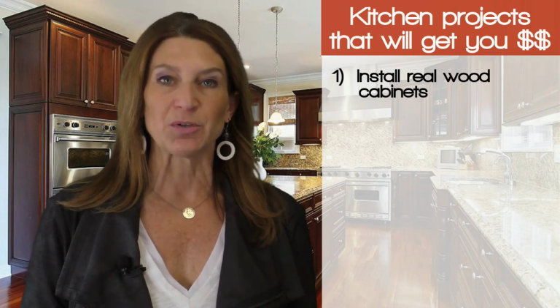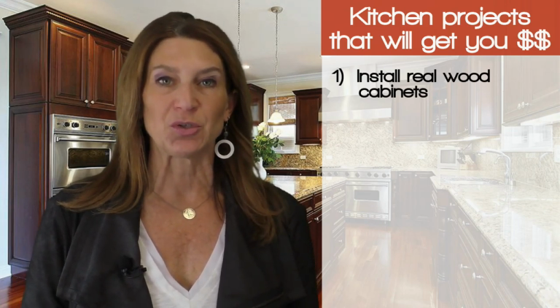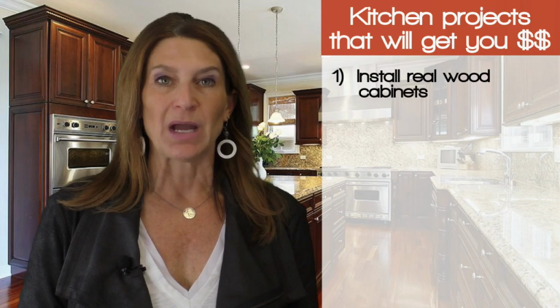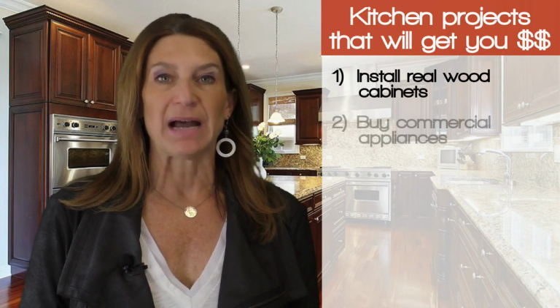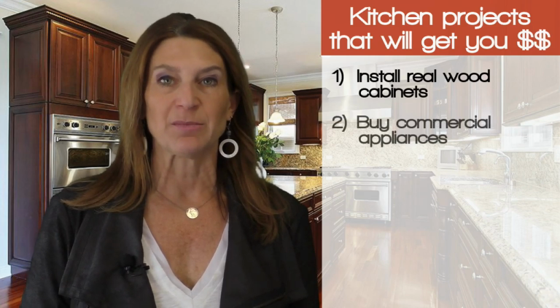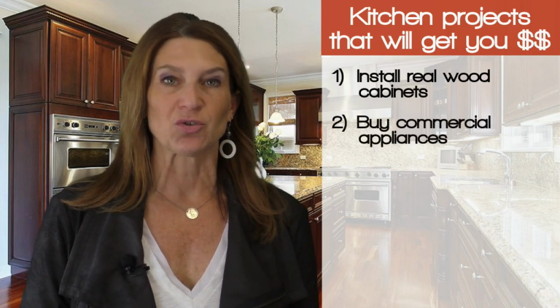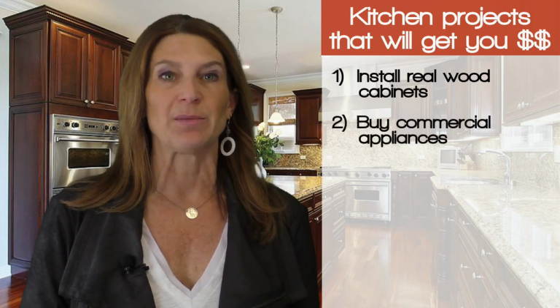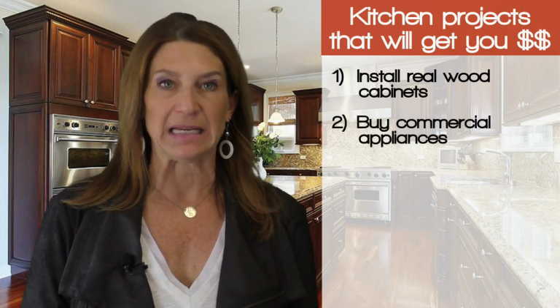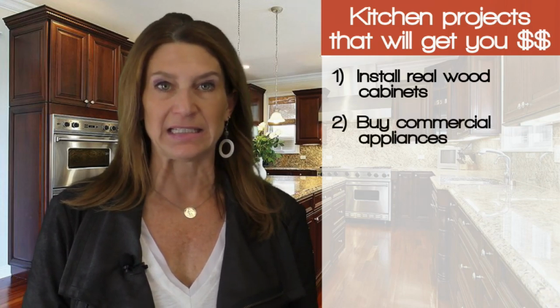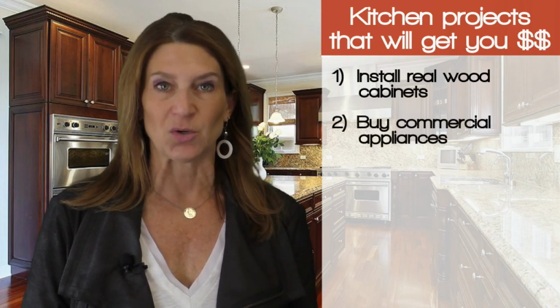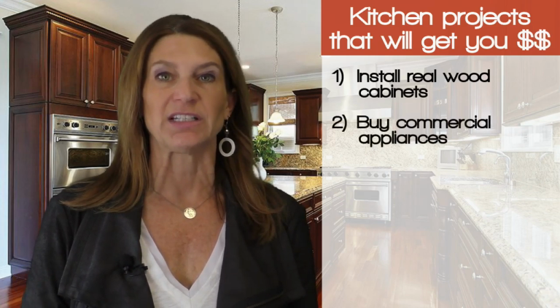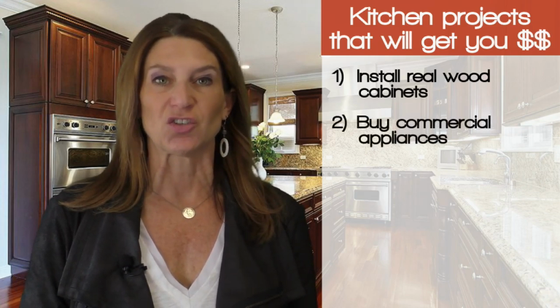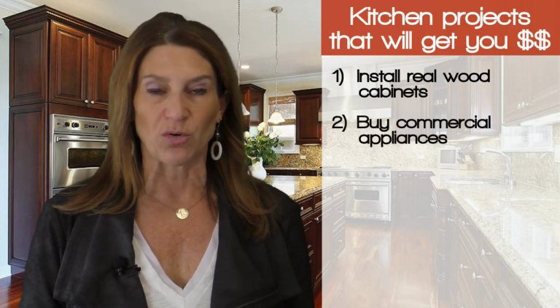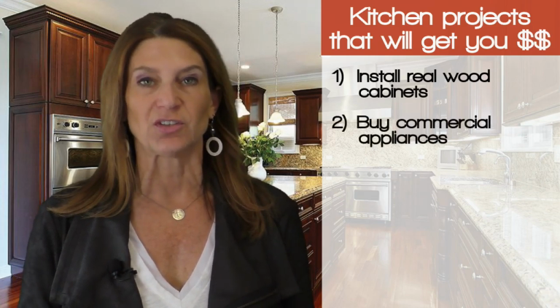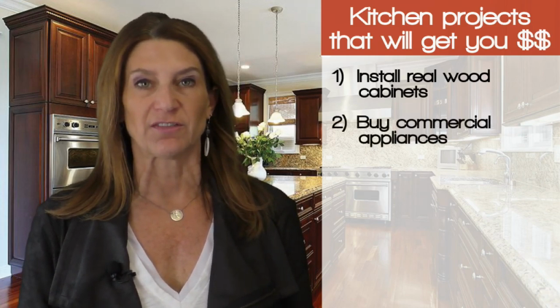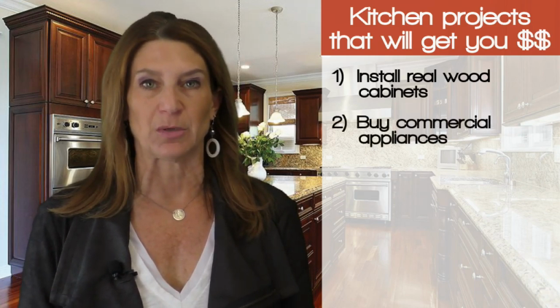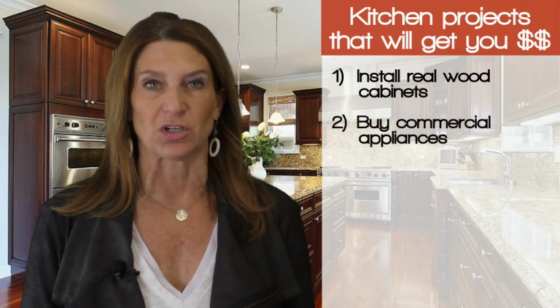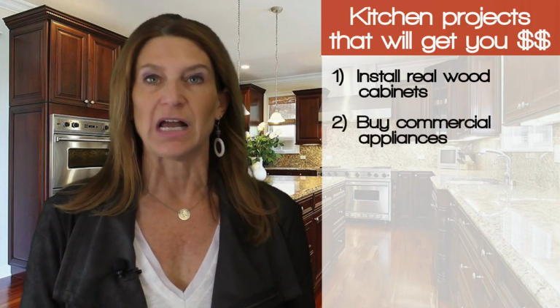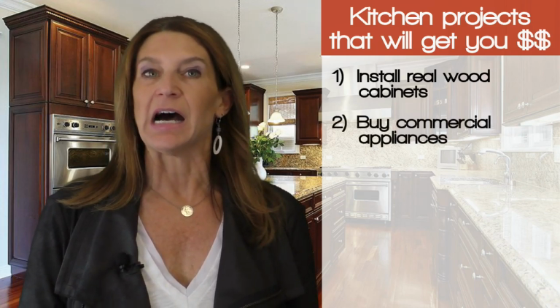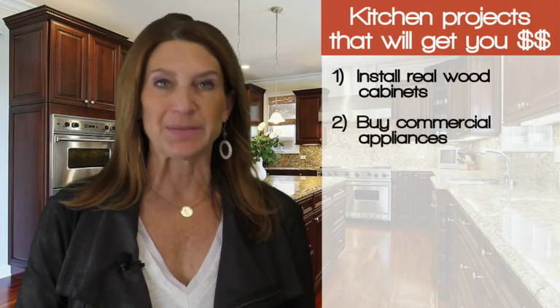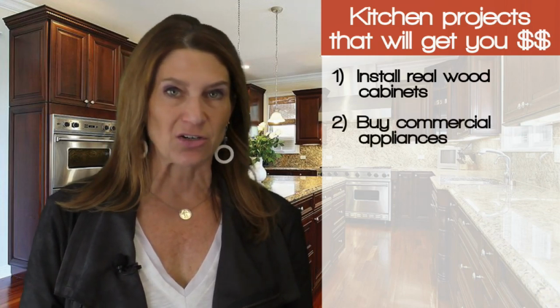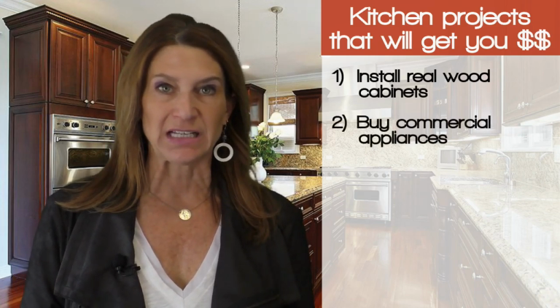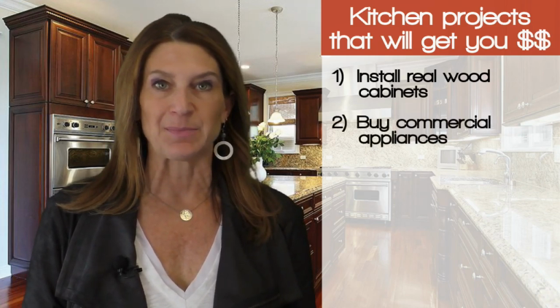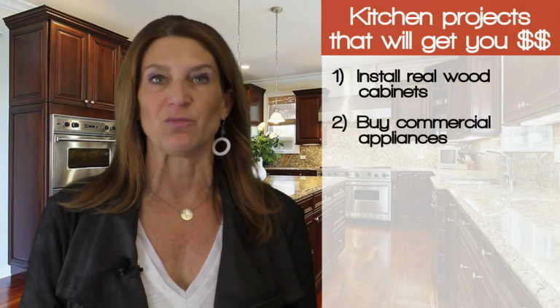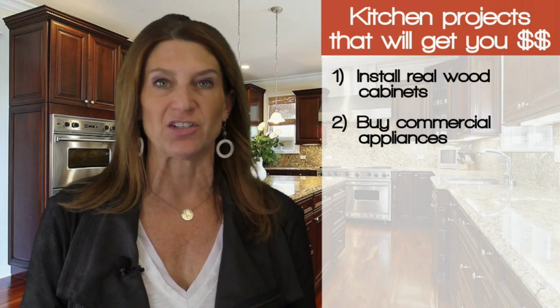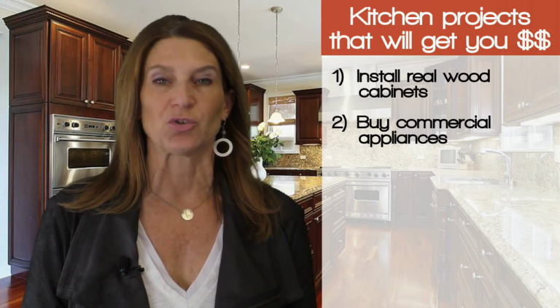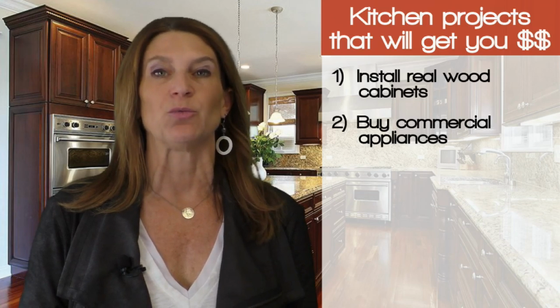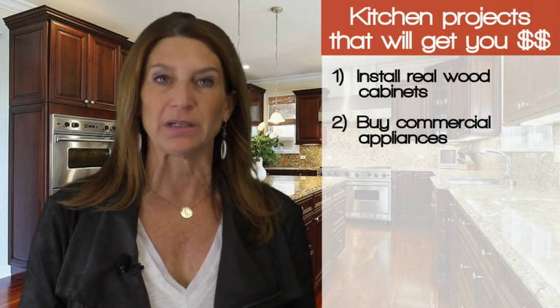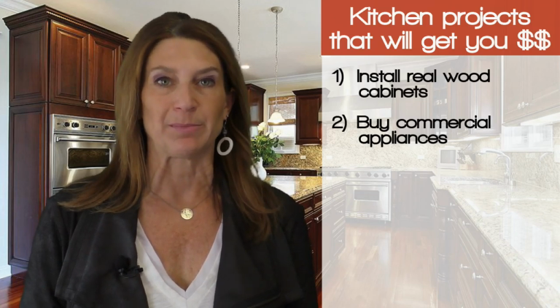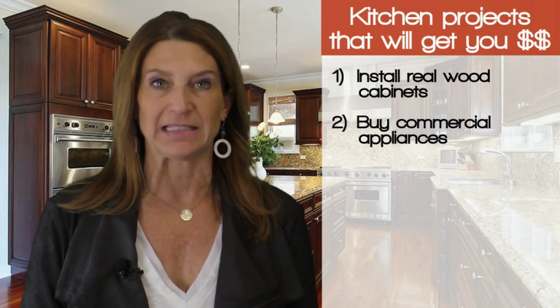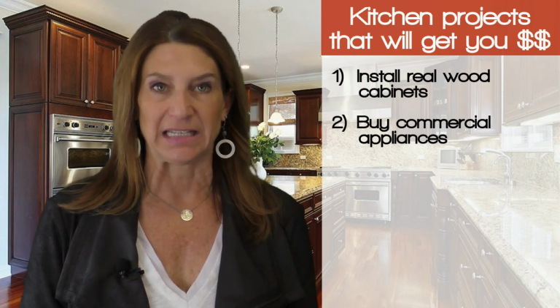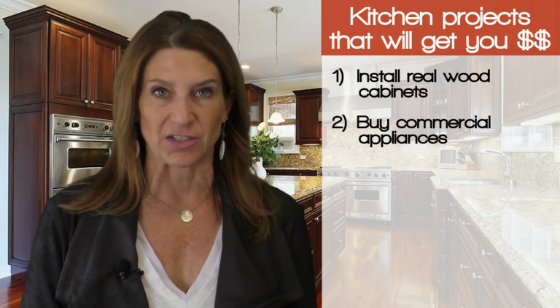Number two, buy commercial grade appliances or at least go for the look of commercial. Upscale cooktops and ranges create real impact in the kitchen.